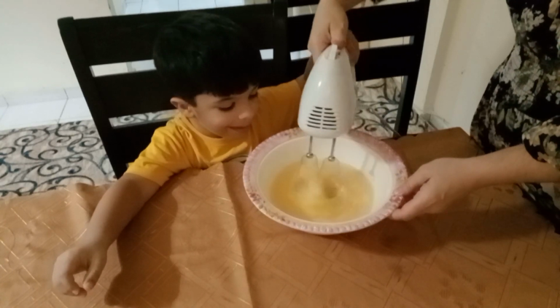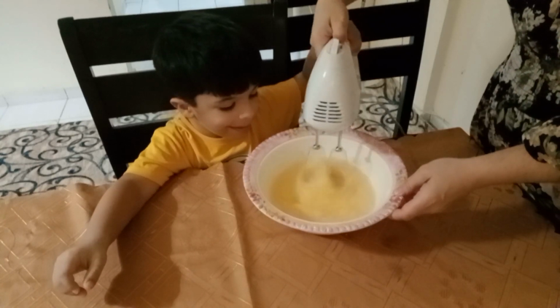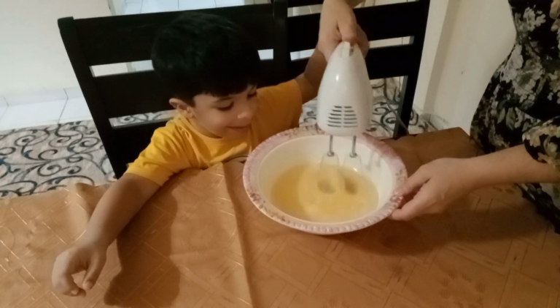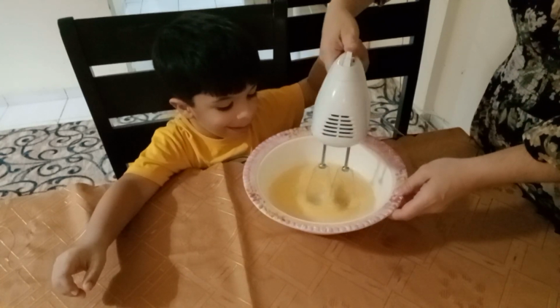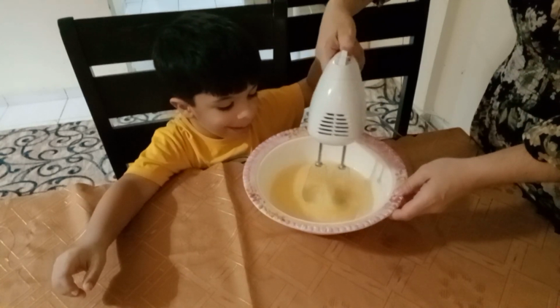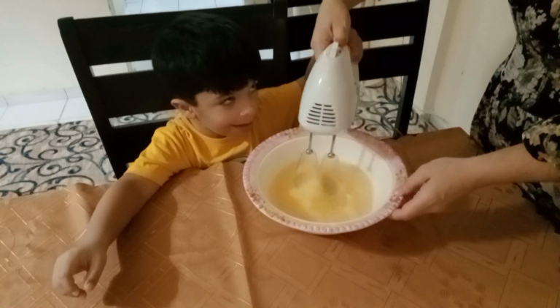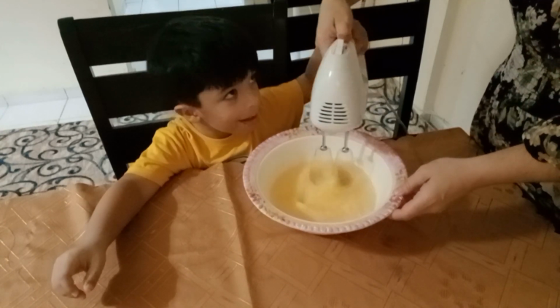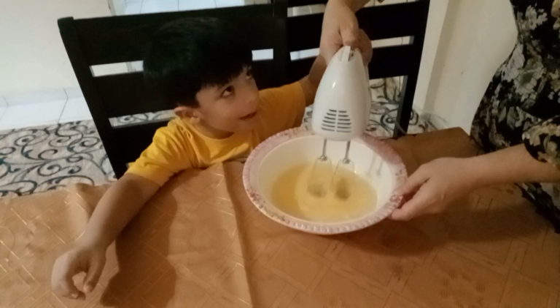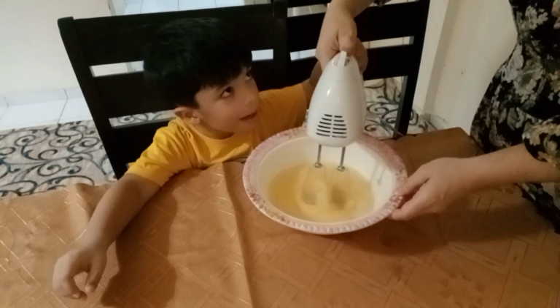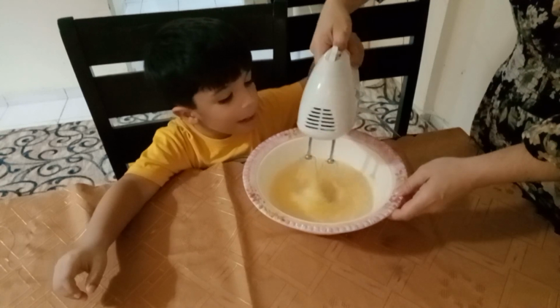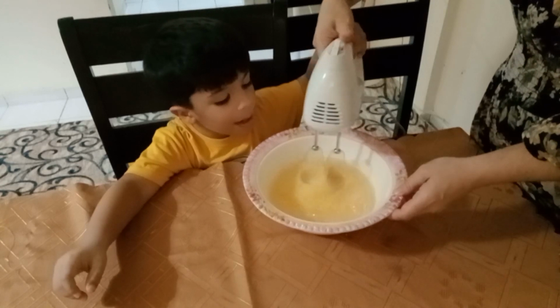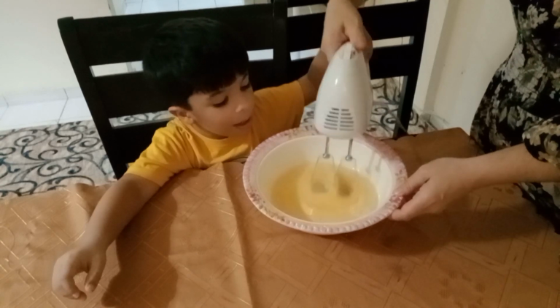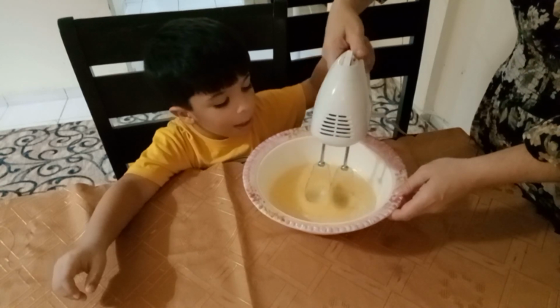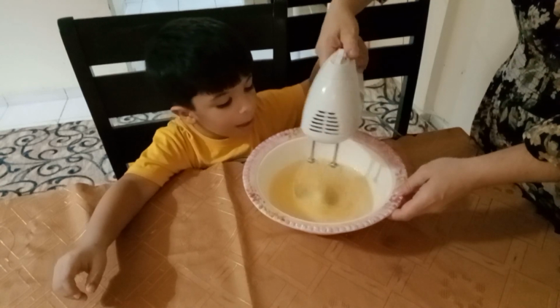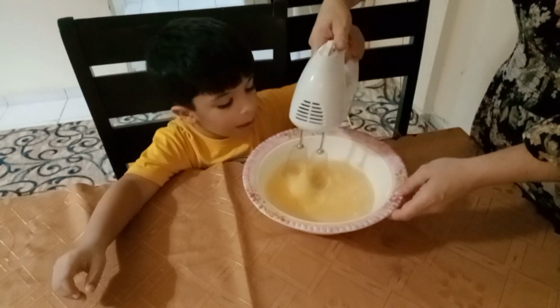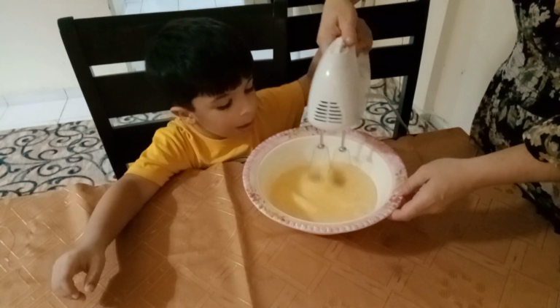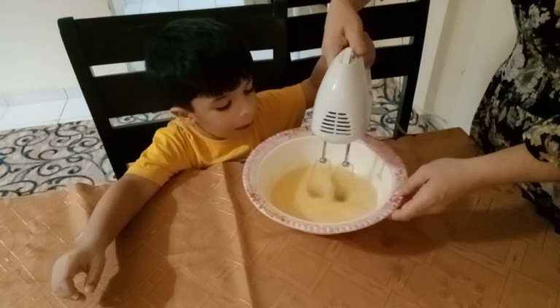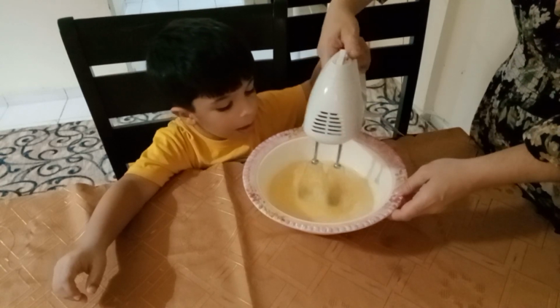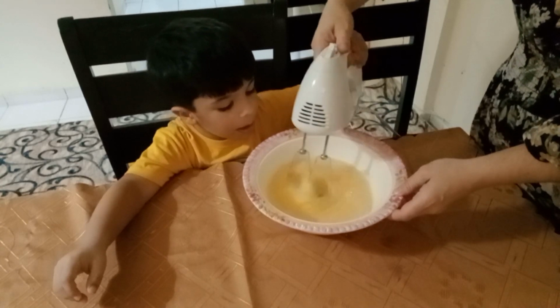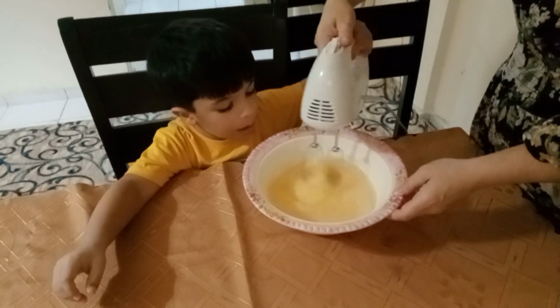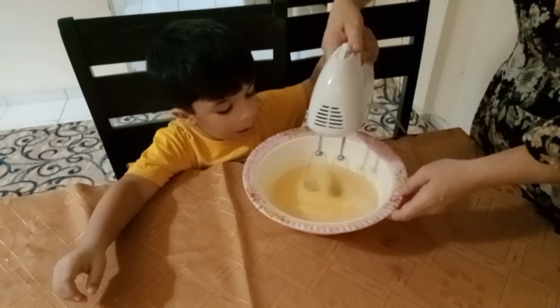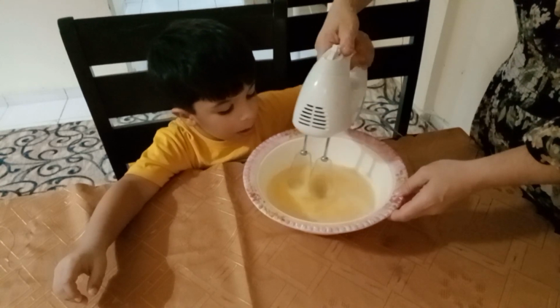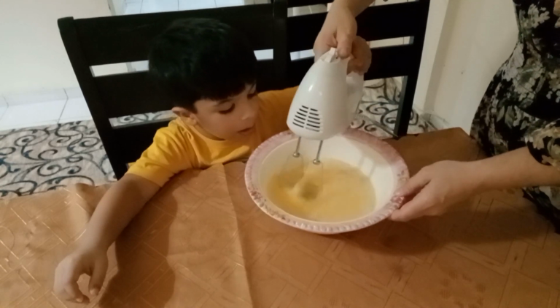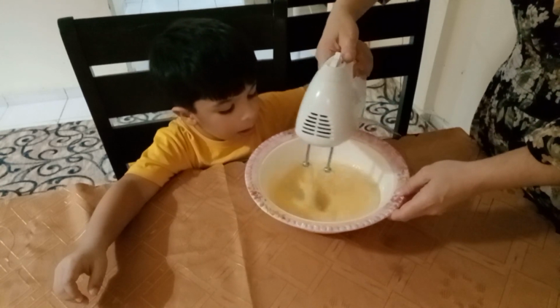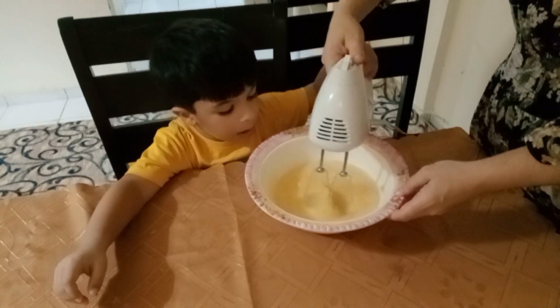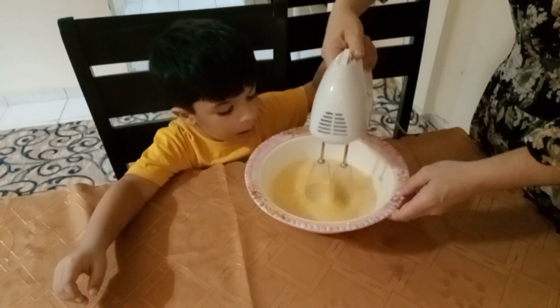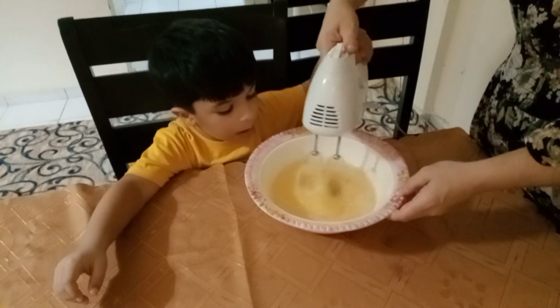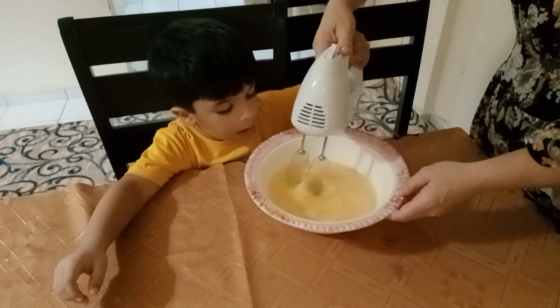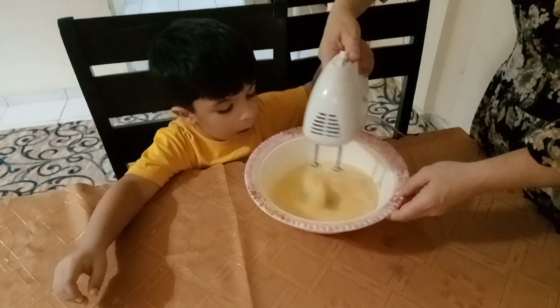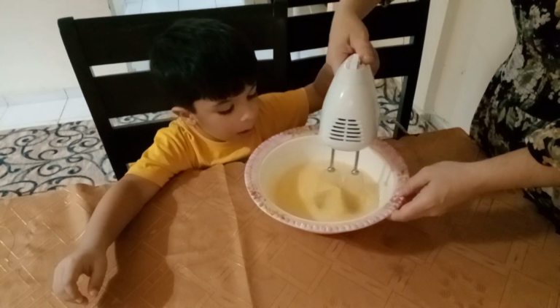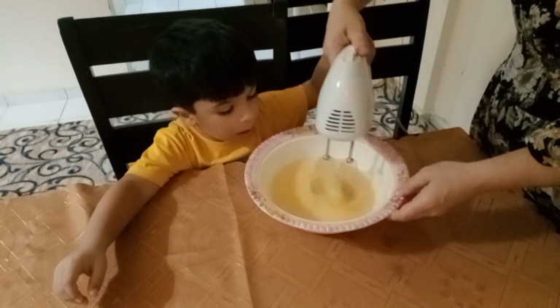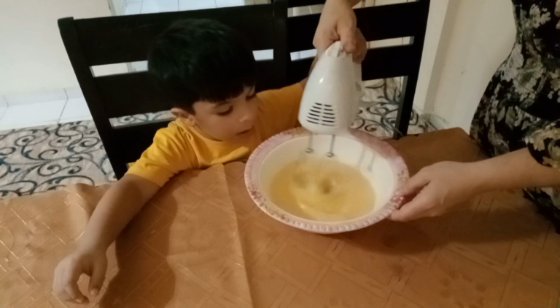Now mix it — mix it nicely, because of the sugar. The sugar needs to disperse nicely.